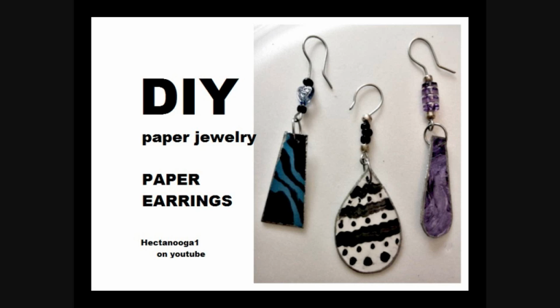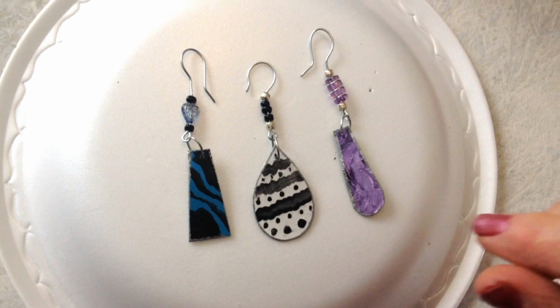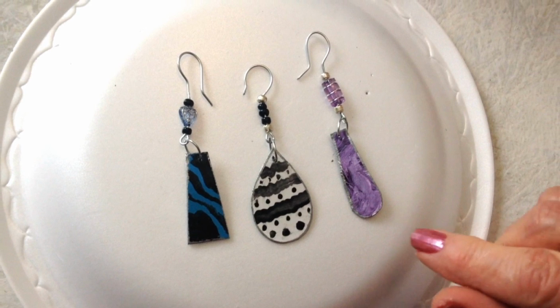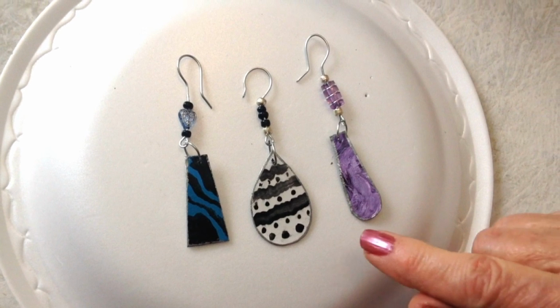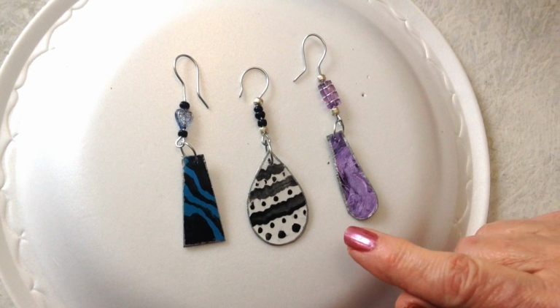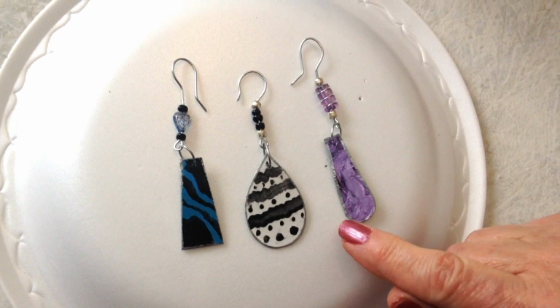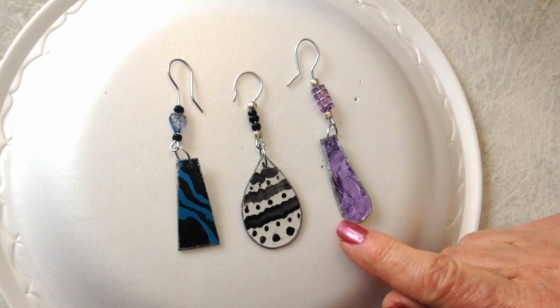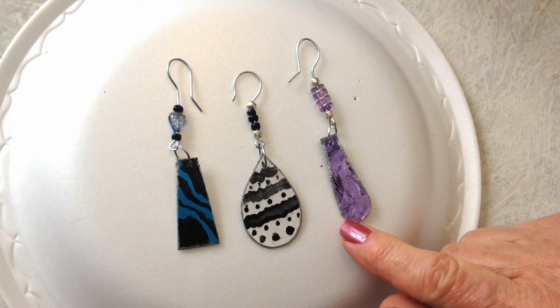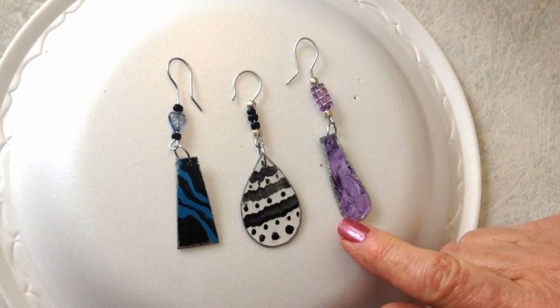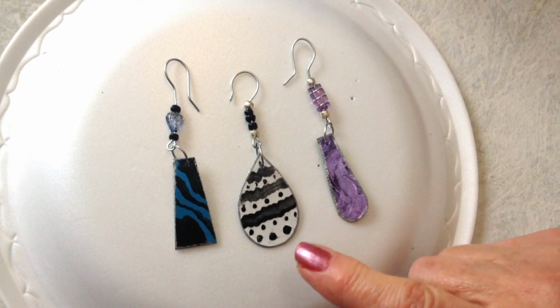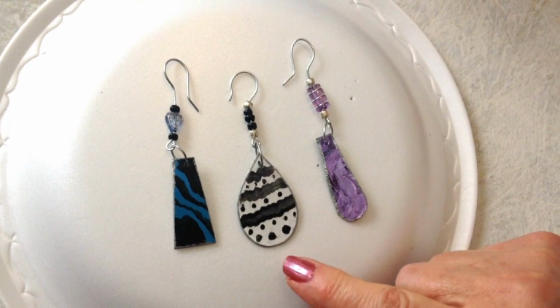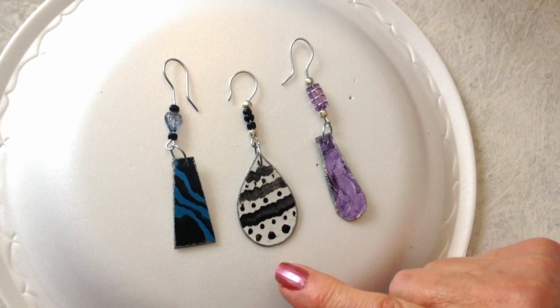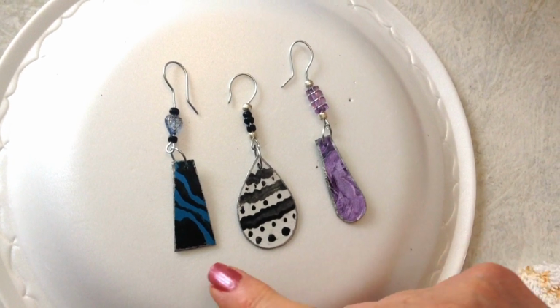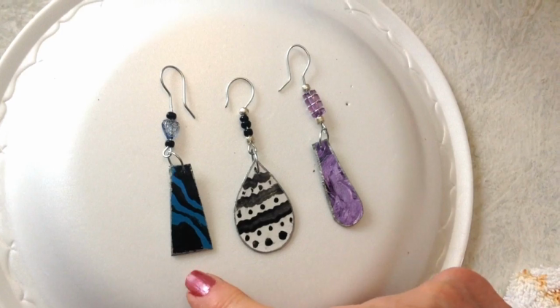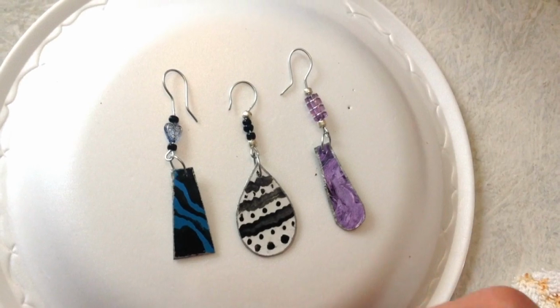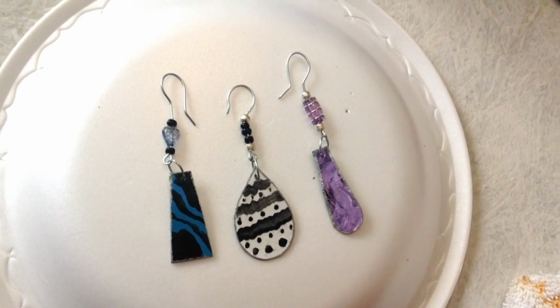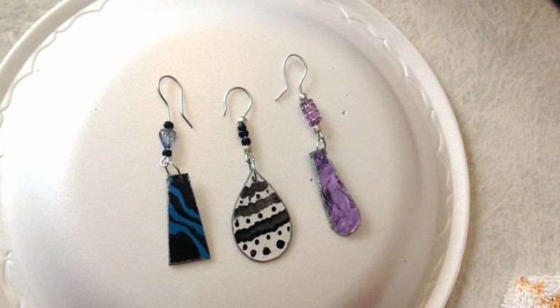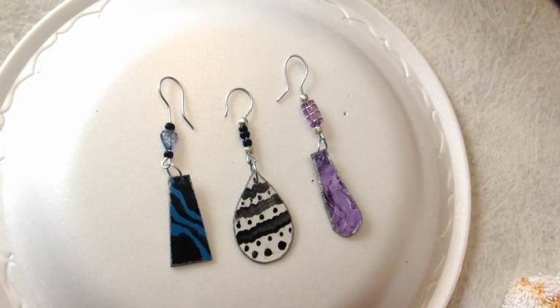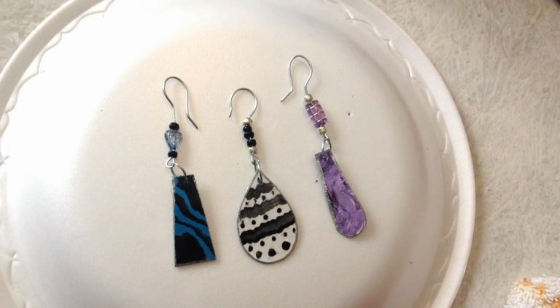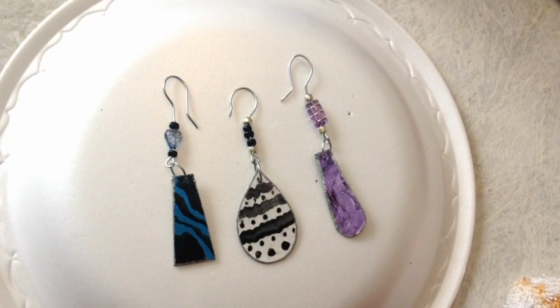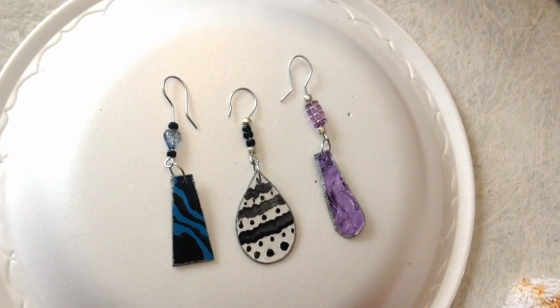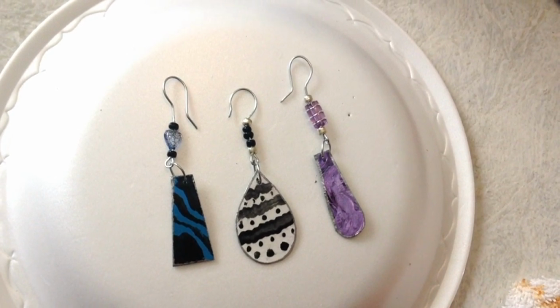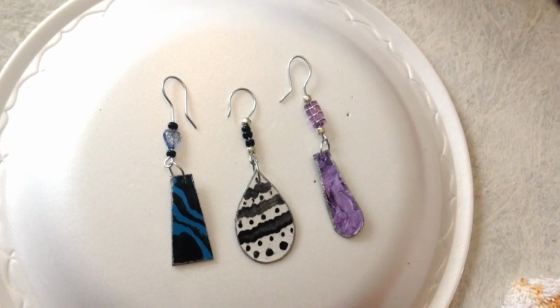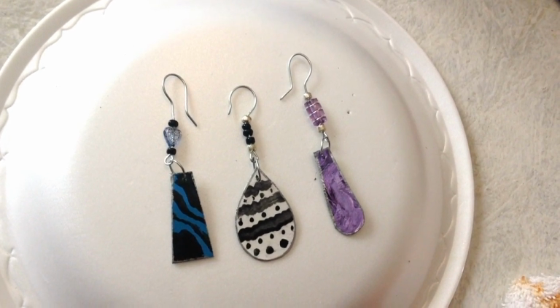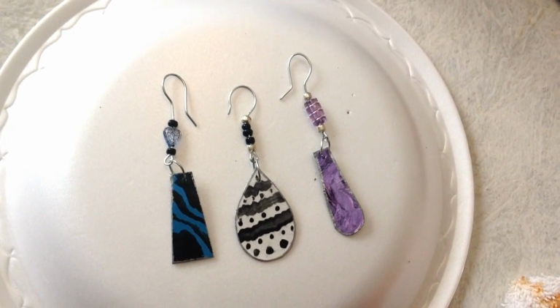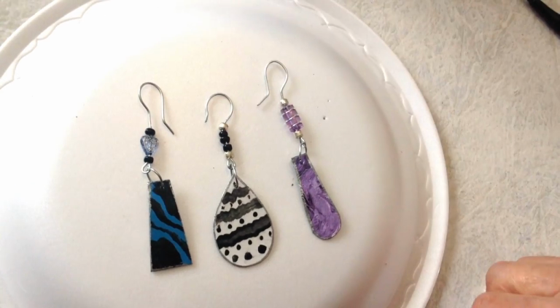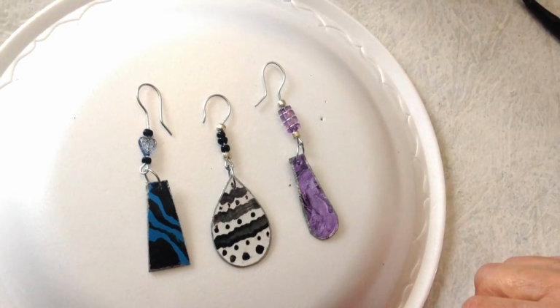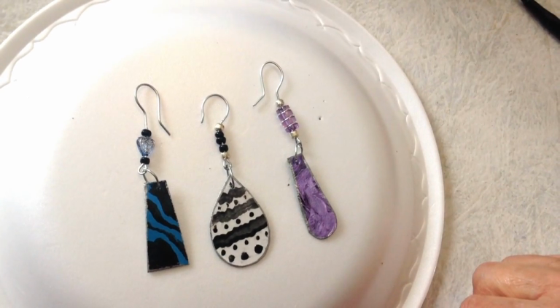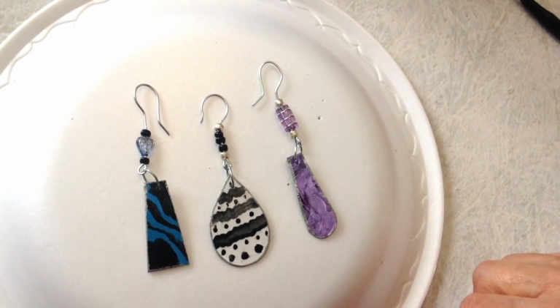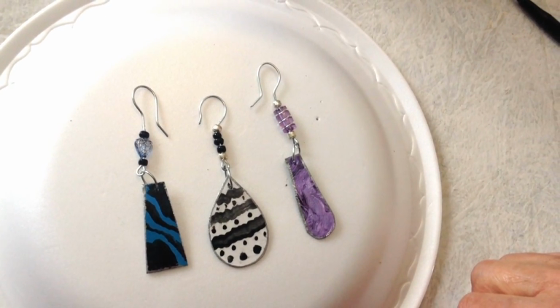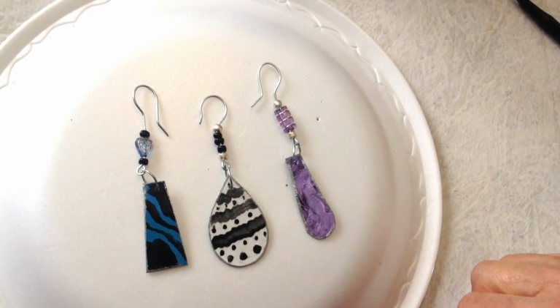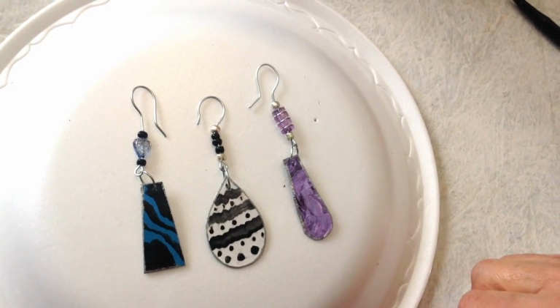Hi everyone, this is Emmy. Today I'm going to show you how to make these paper earrings. So let's get started.